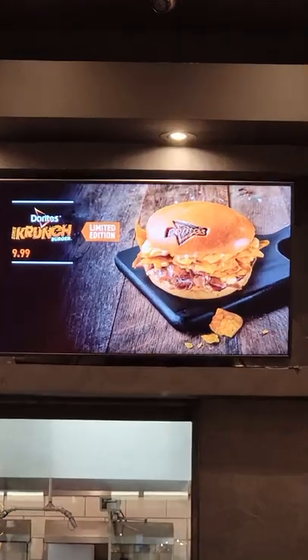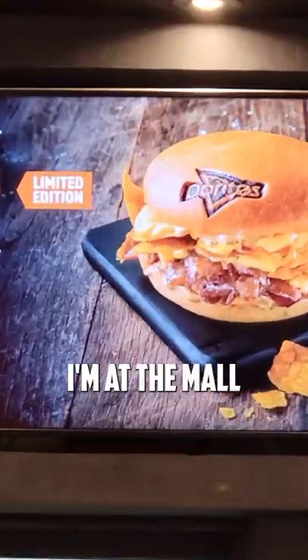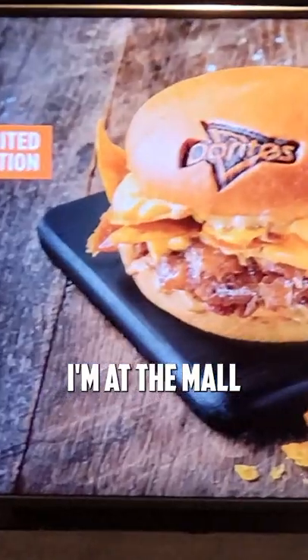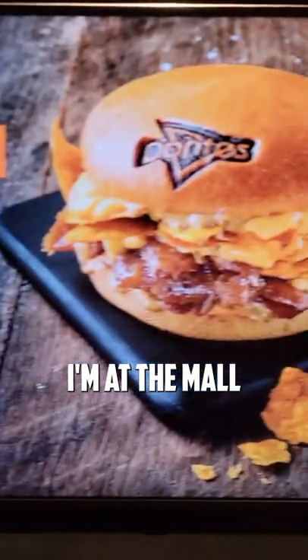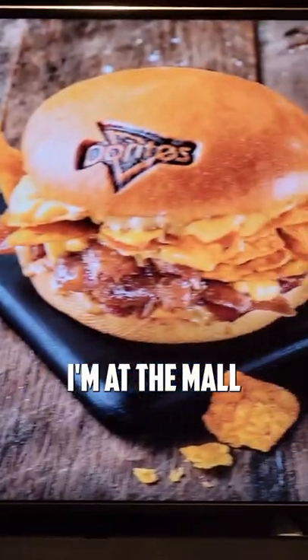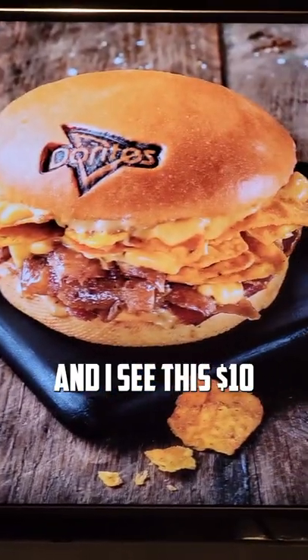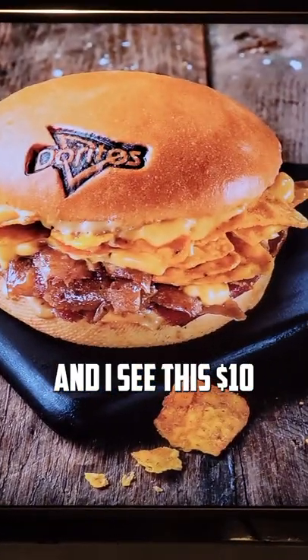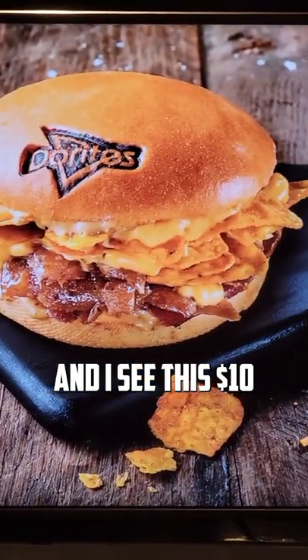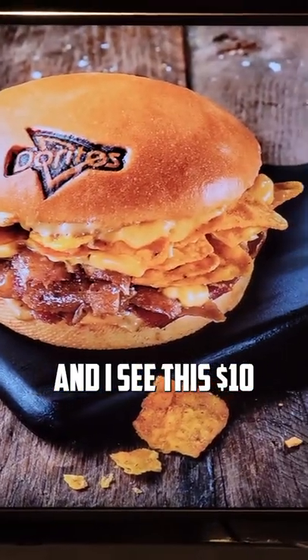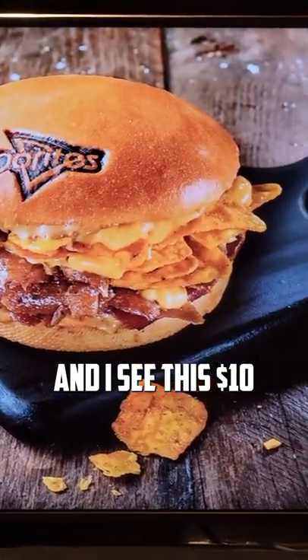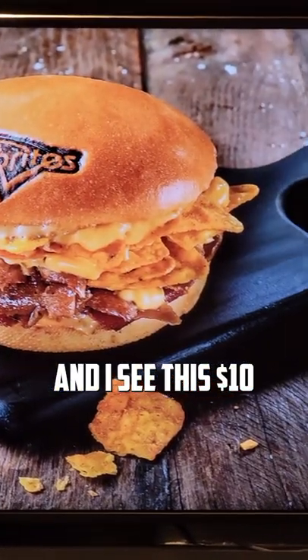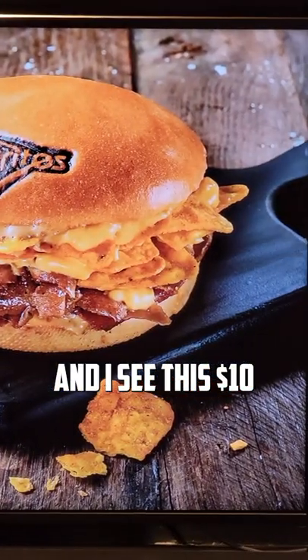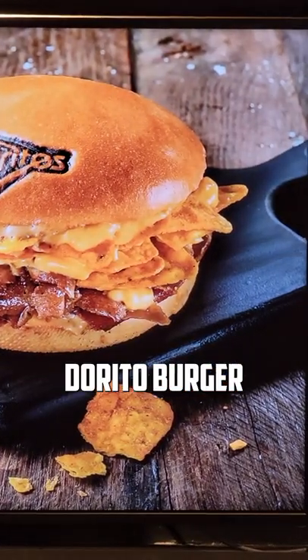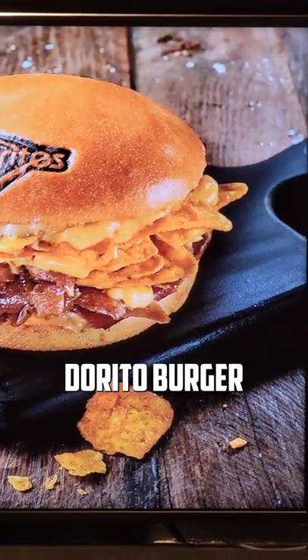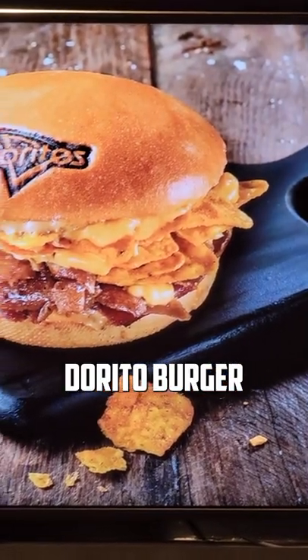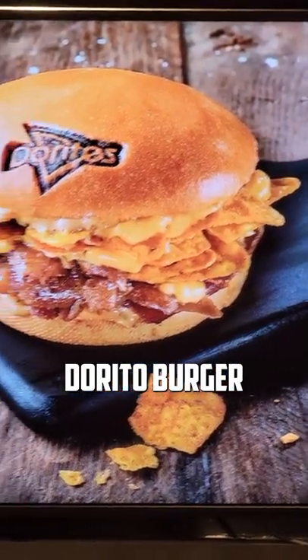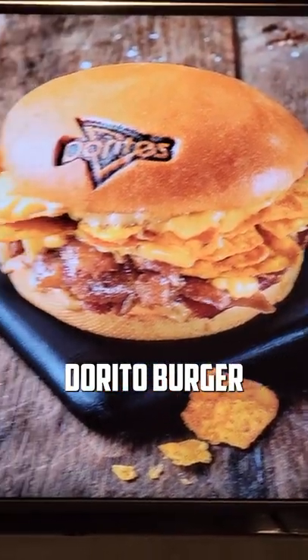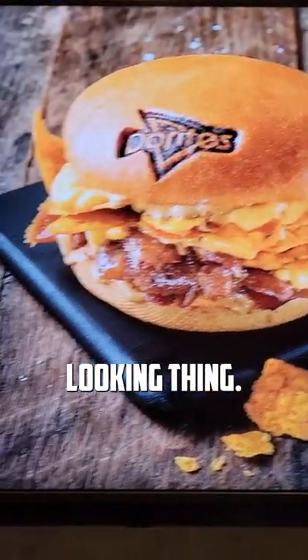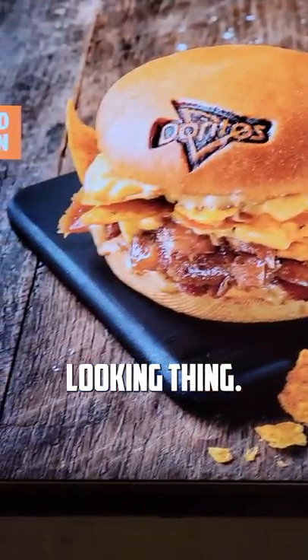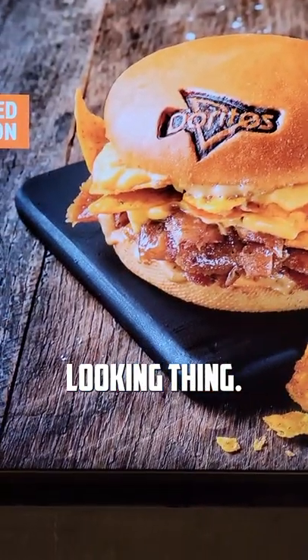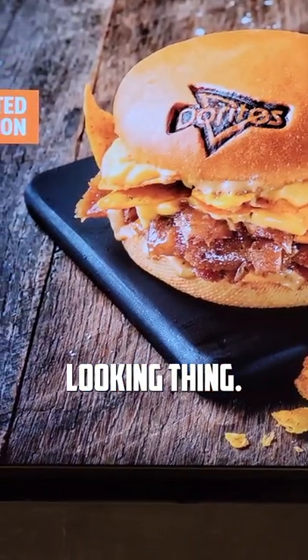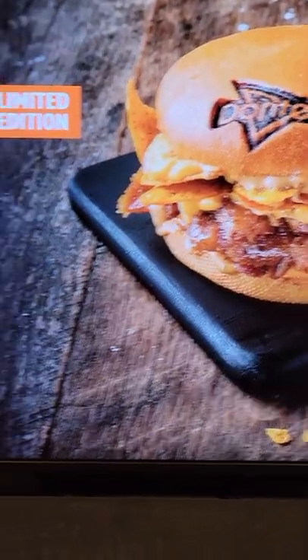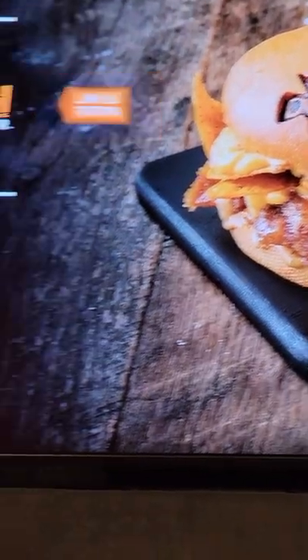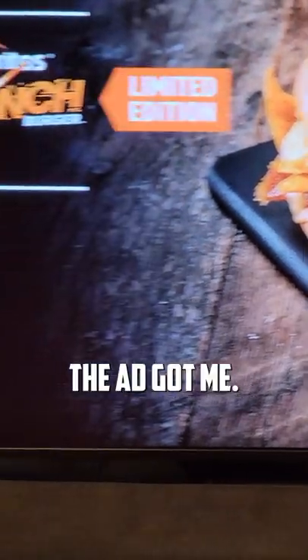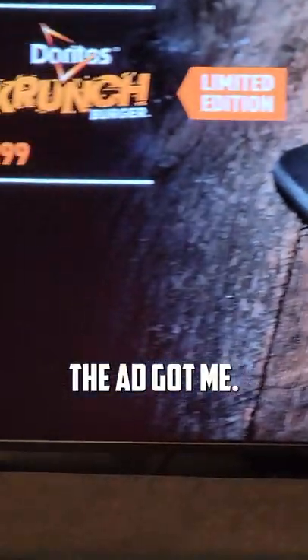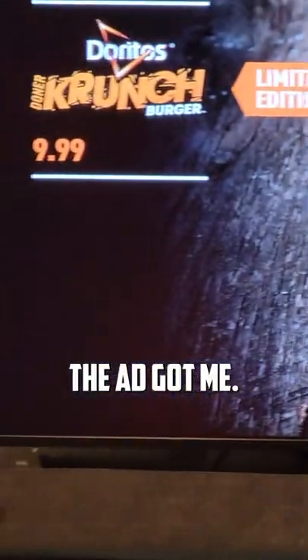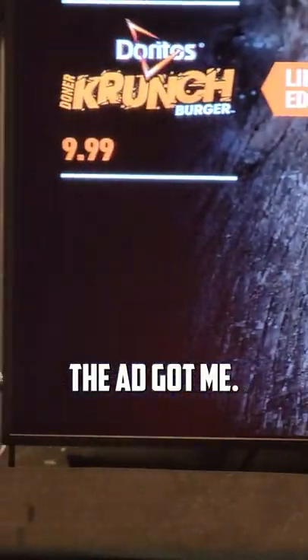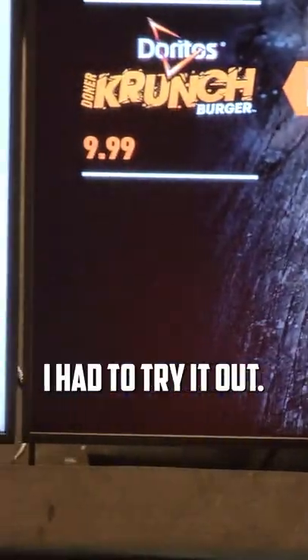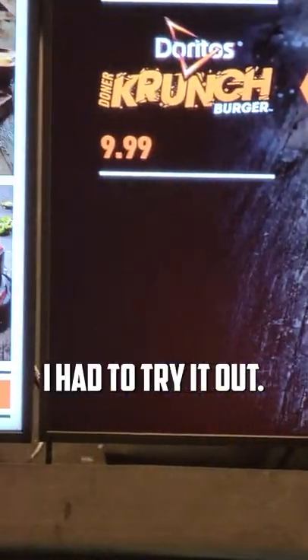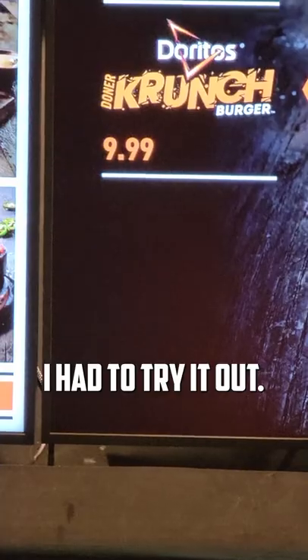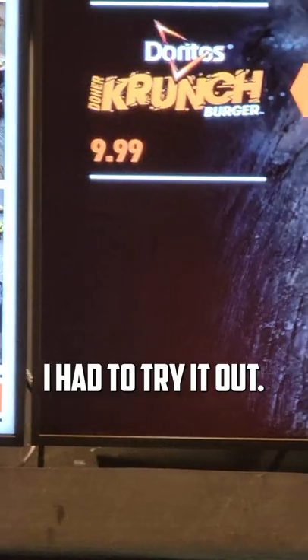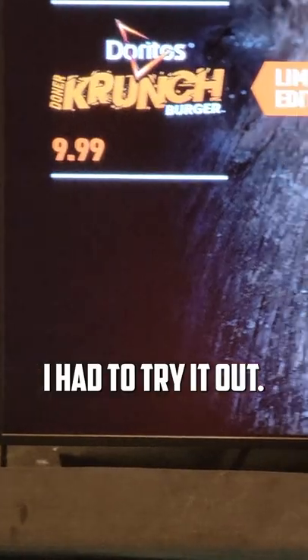I'm at the mall and I see this $10 Dorito Burger looking thing. The ad got me, I had to try it out.